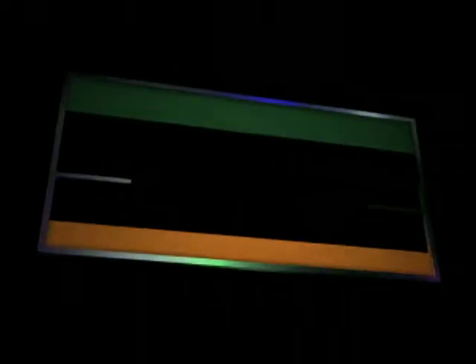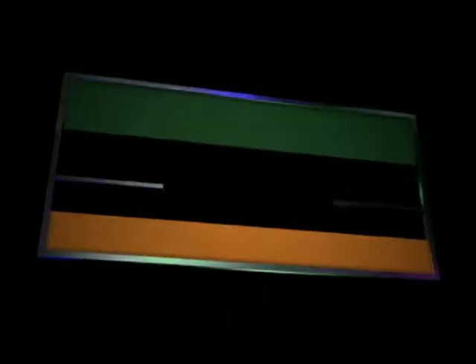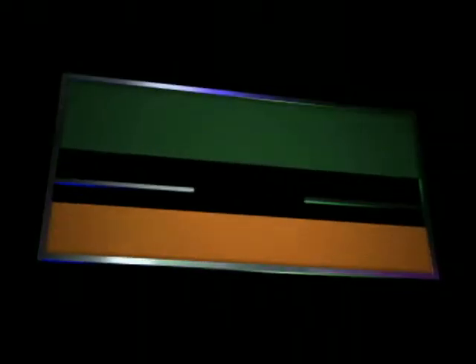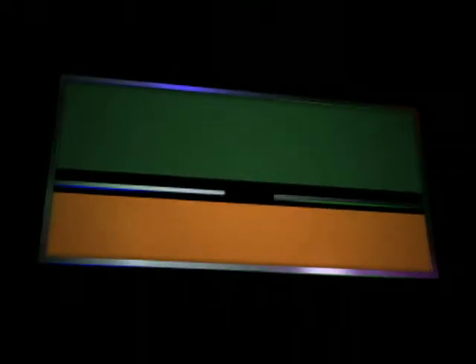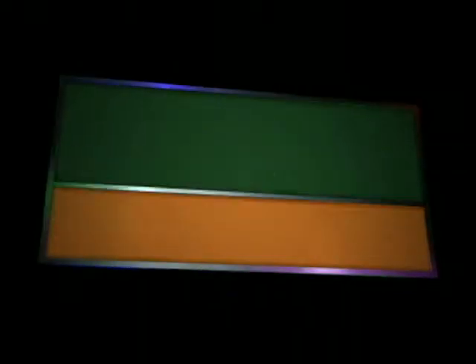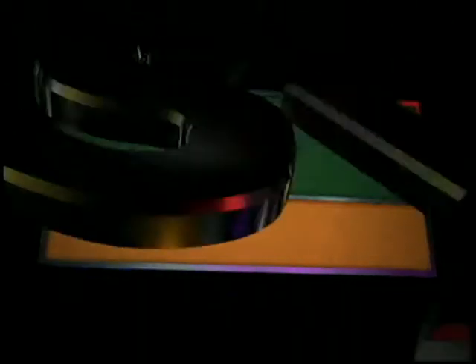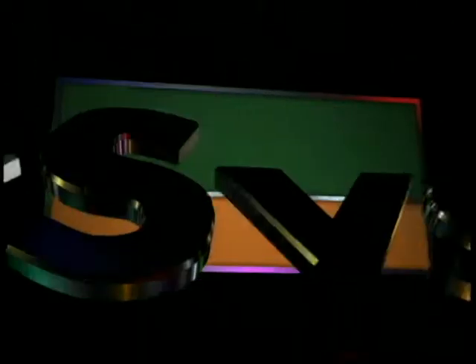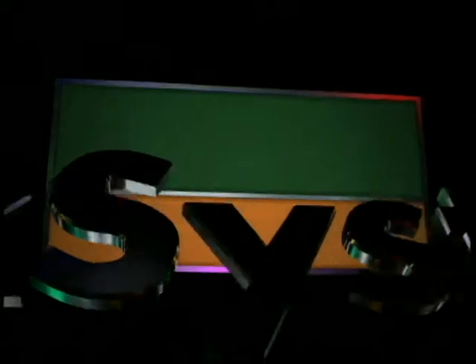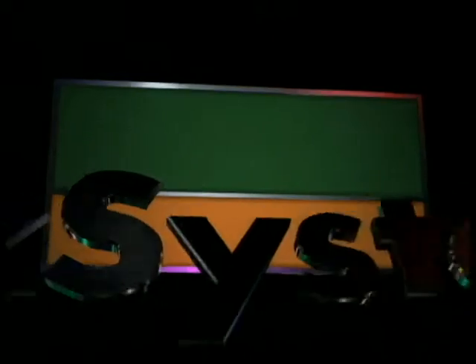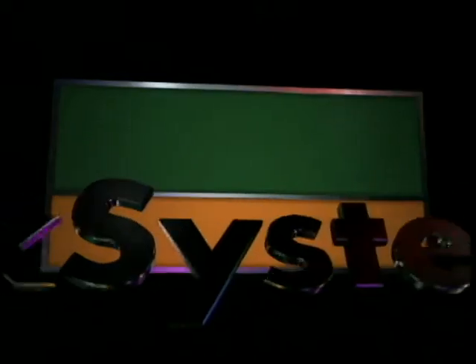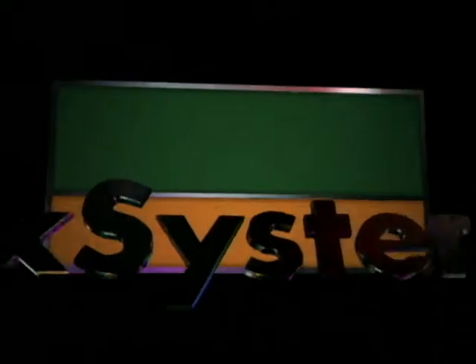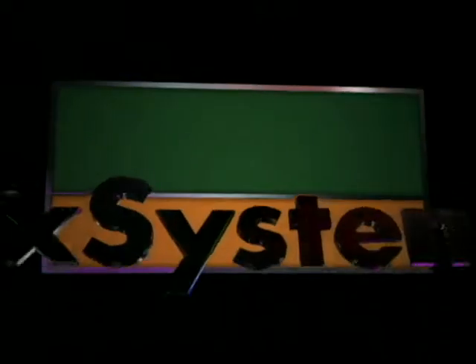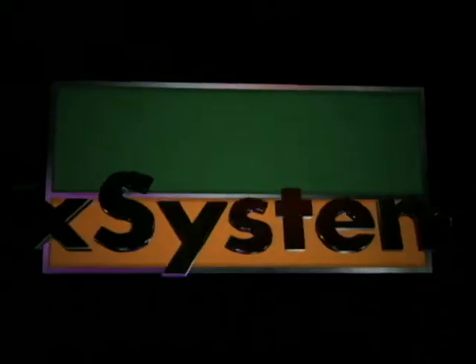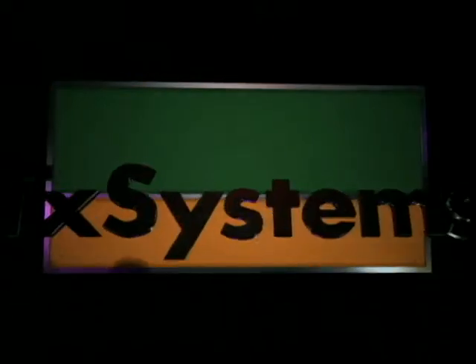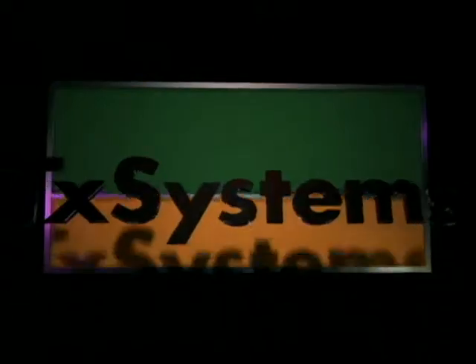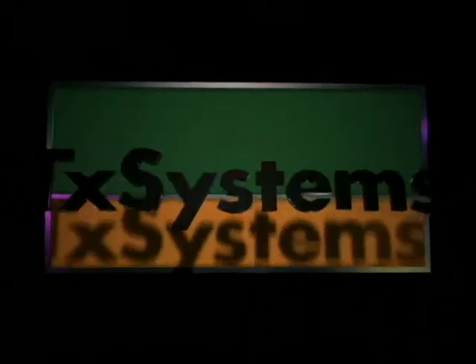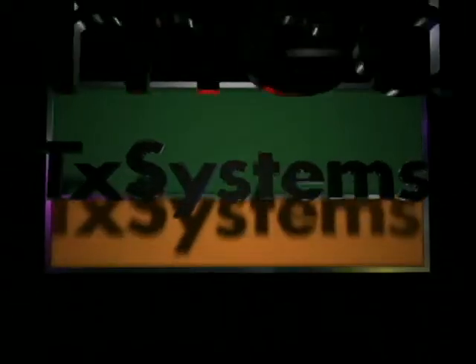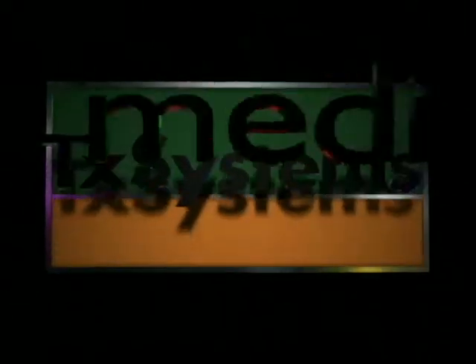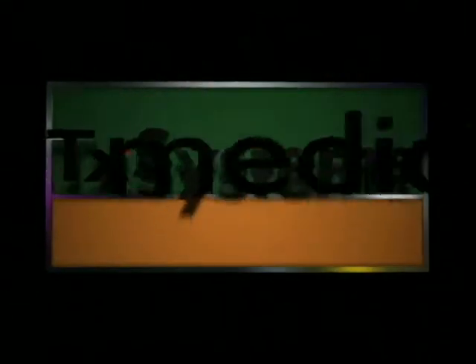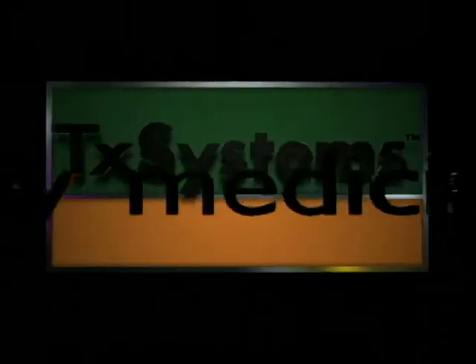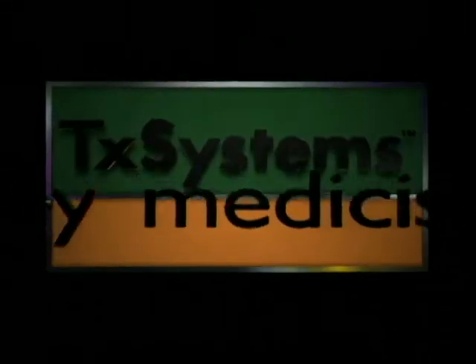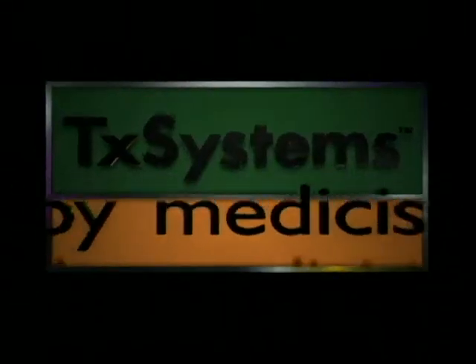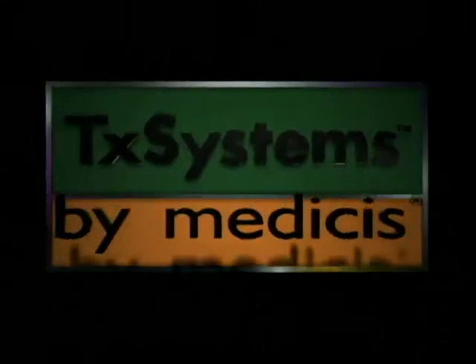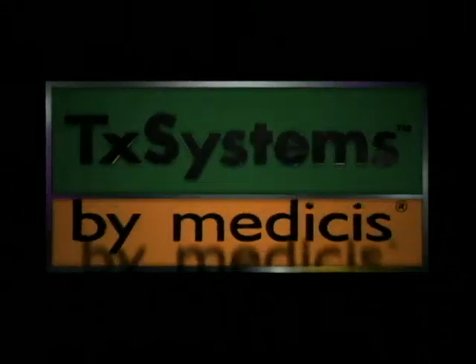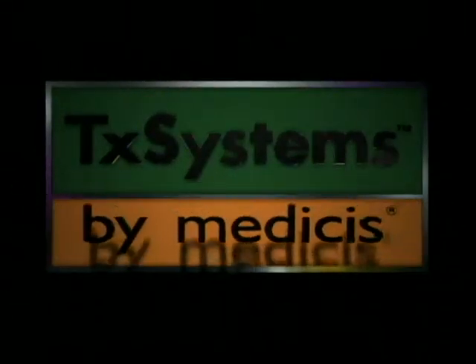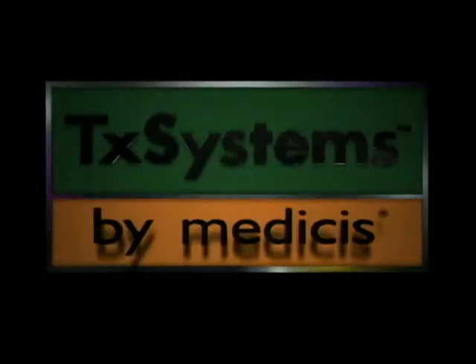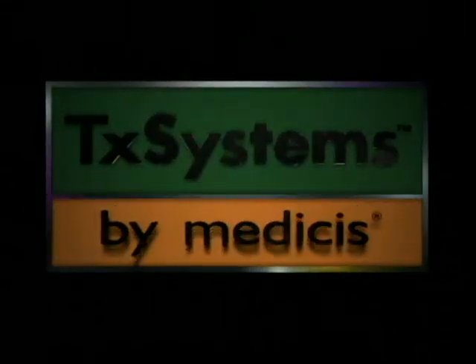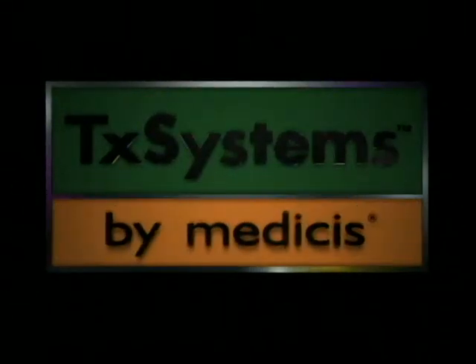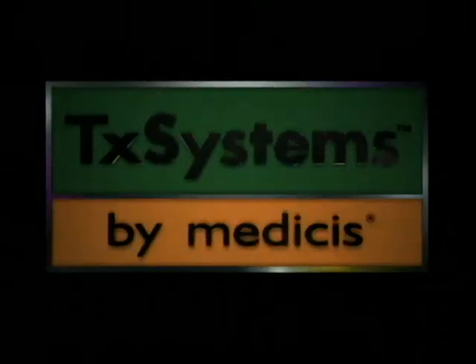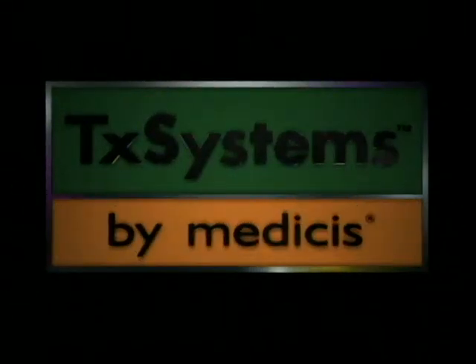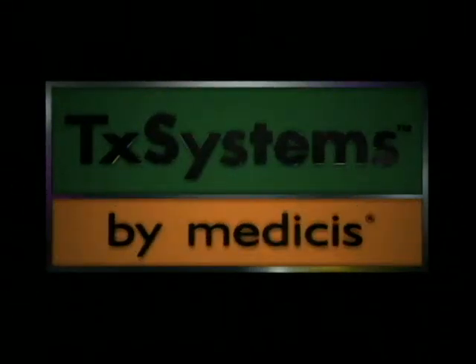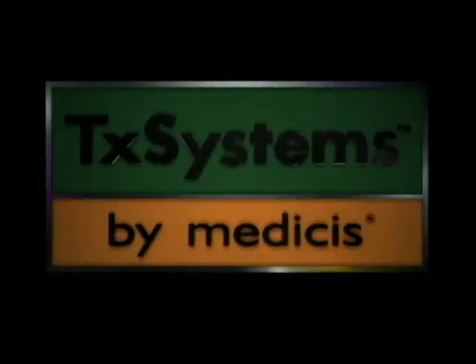TxSystems — finally, cosmetic dermatology is as much science as art.